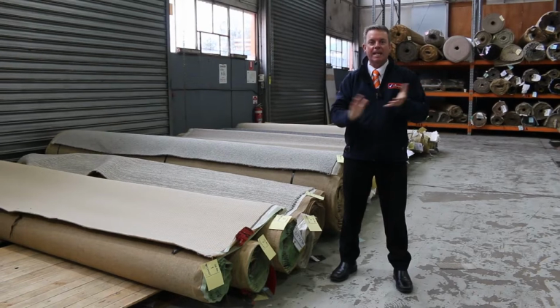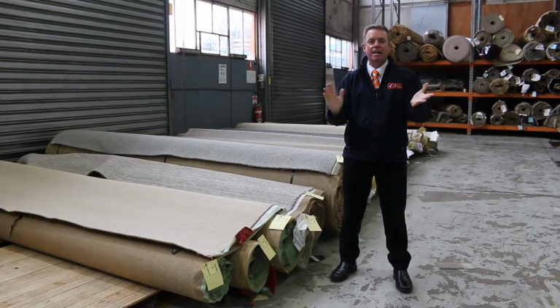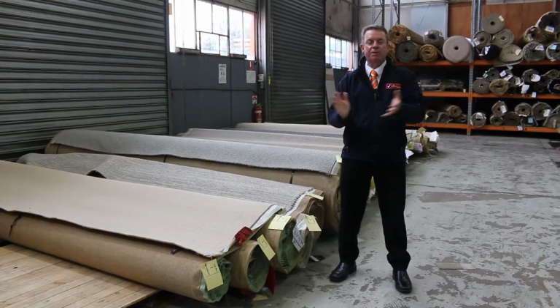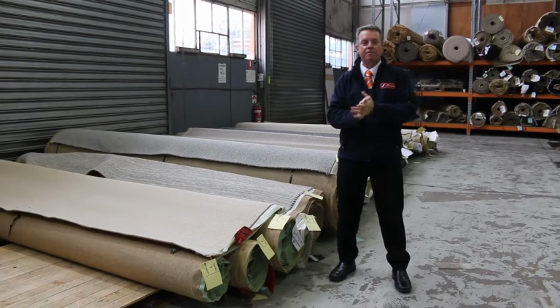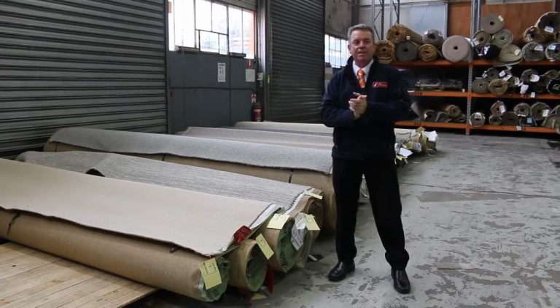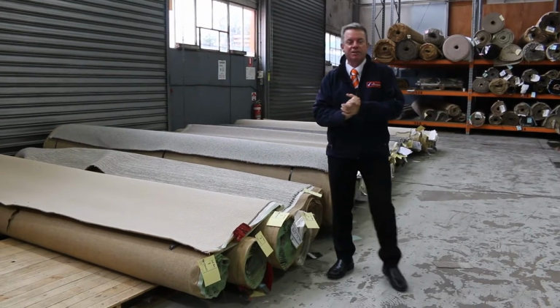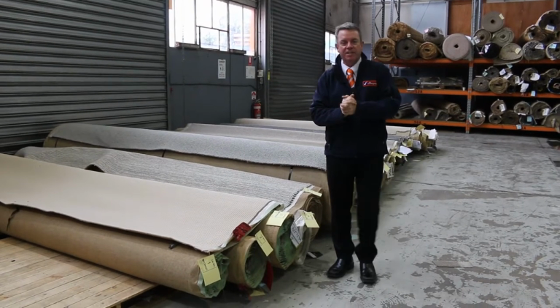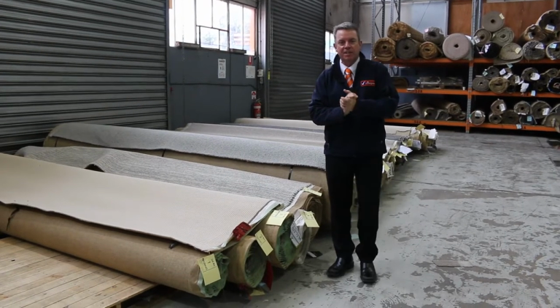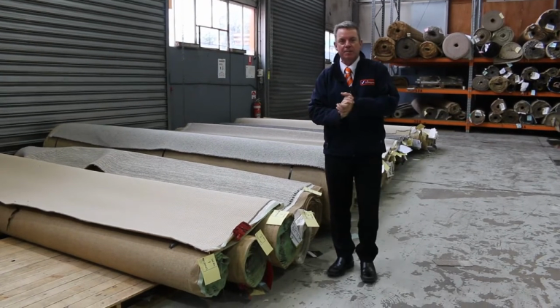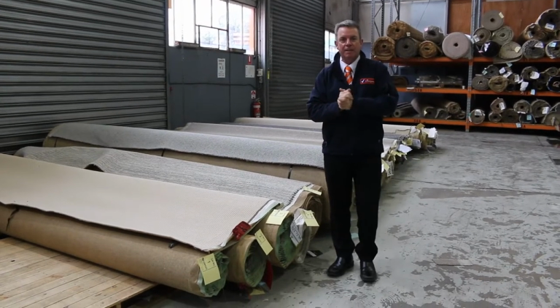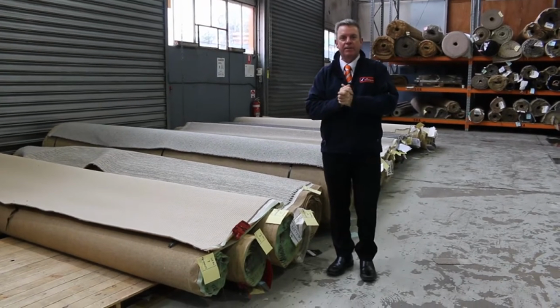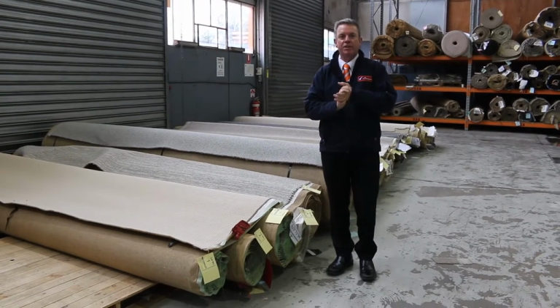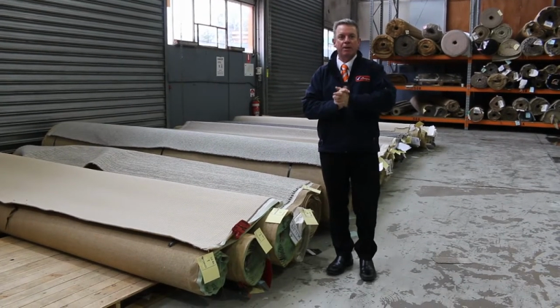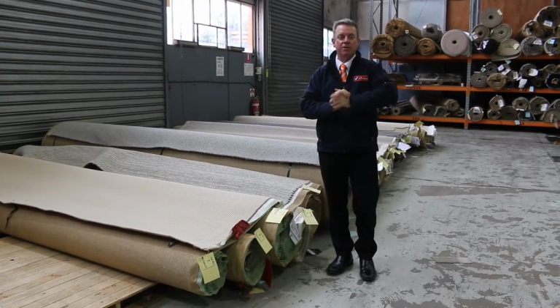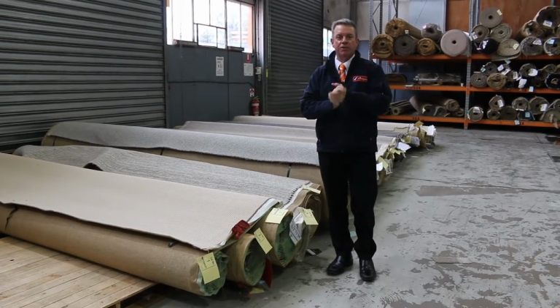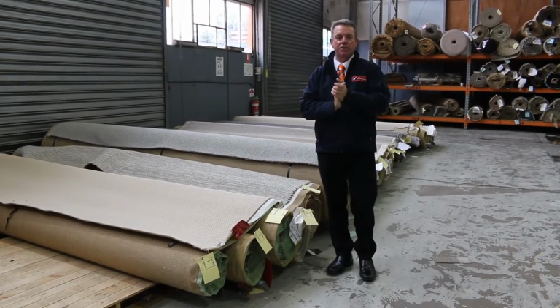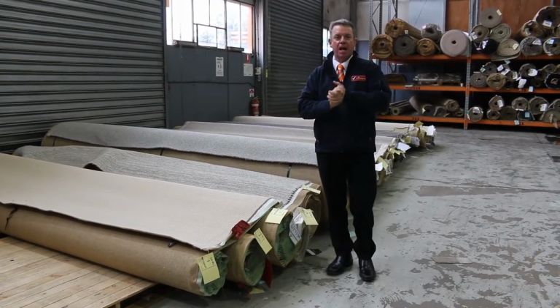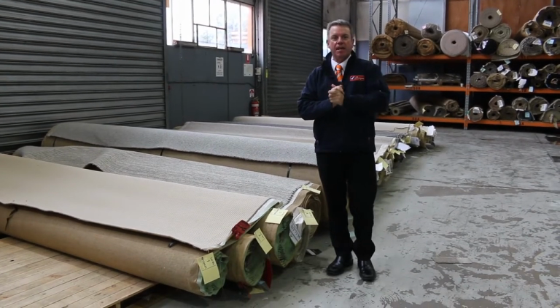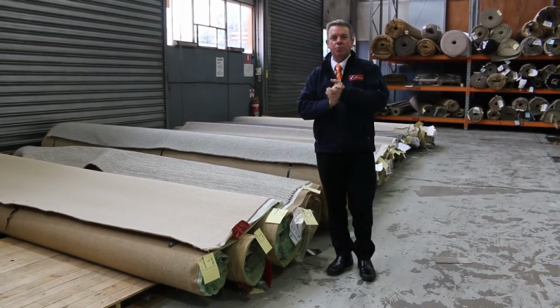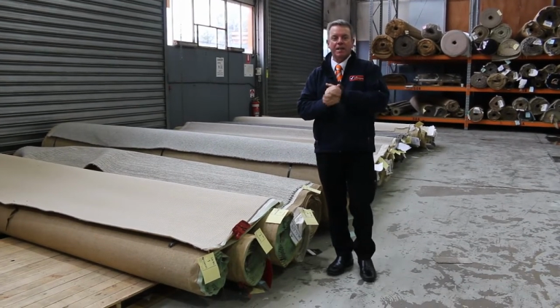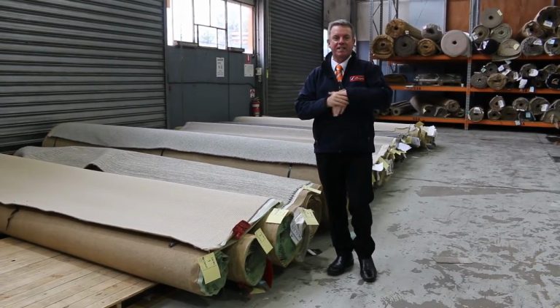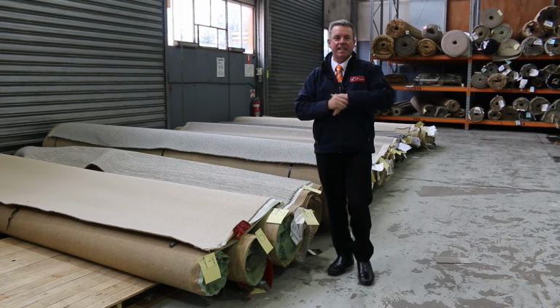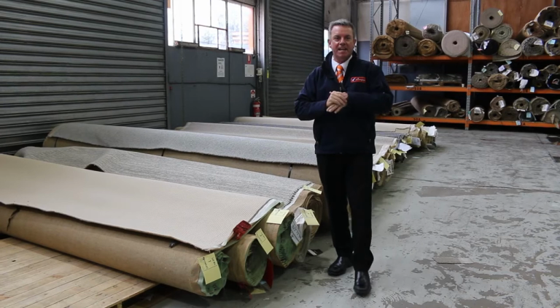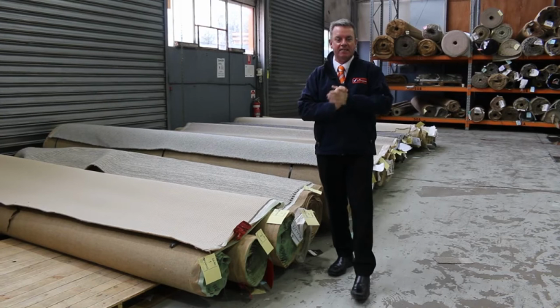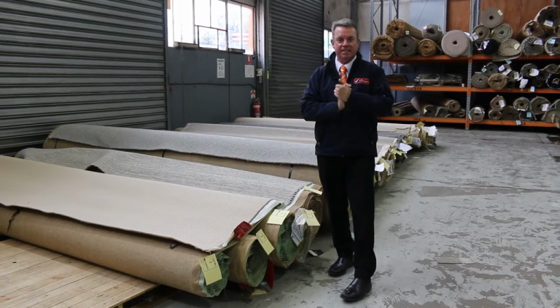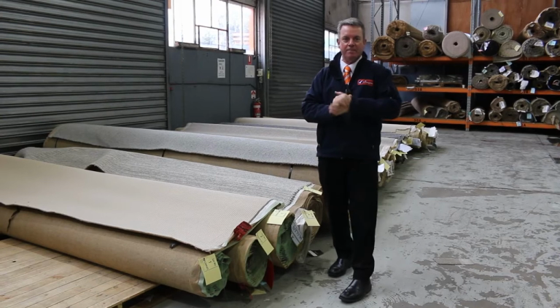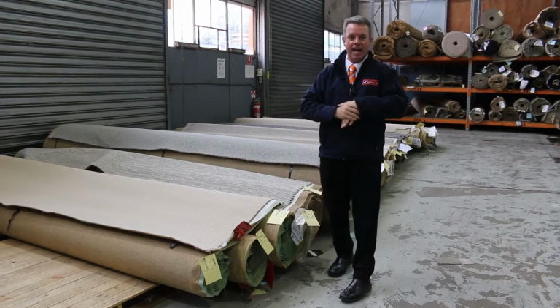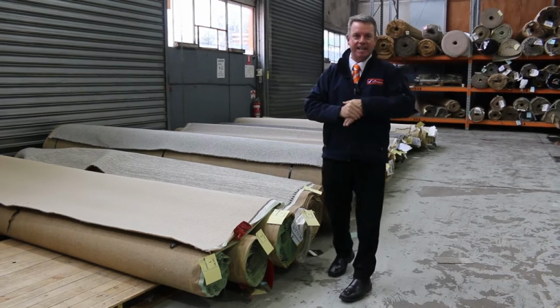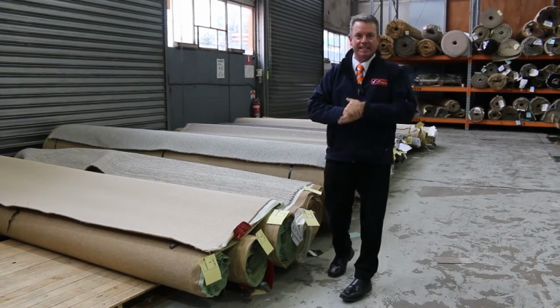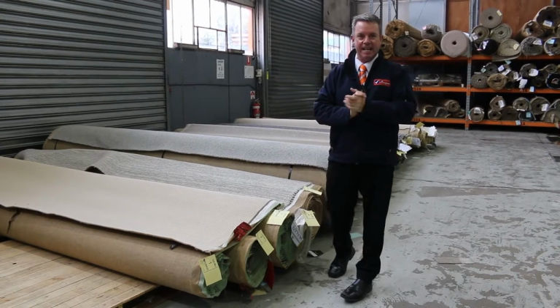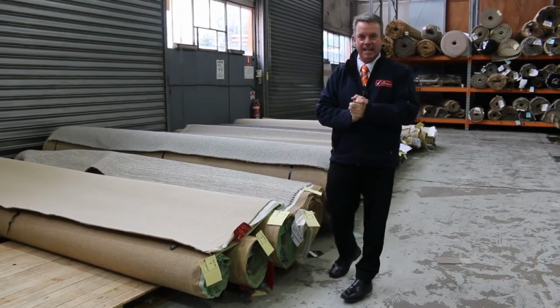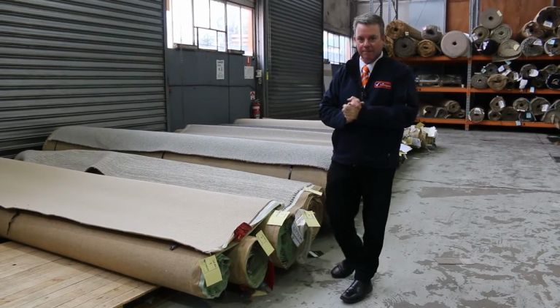G'day, I'm John from Vowles Auction and Sales. I'm here to preview tomorrow's auction — that's Wednesday the 8th of December at 10am.